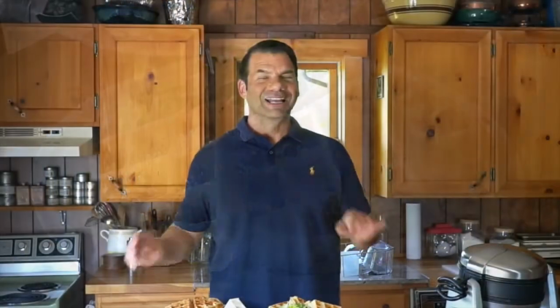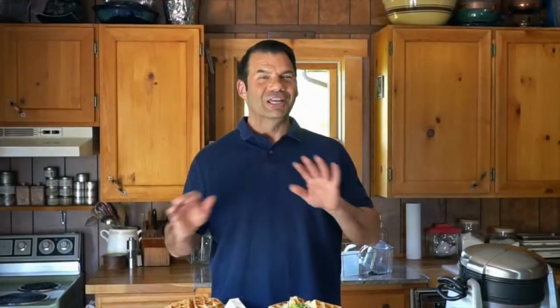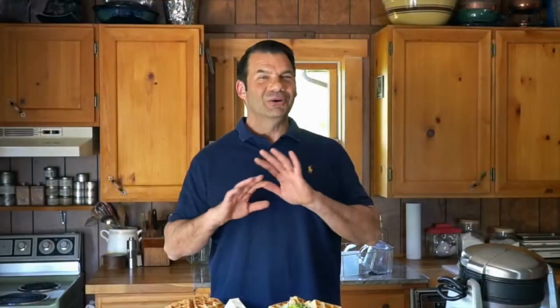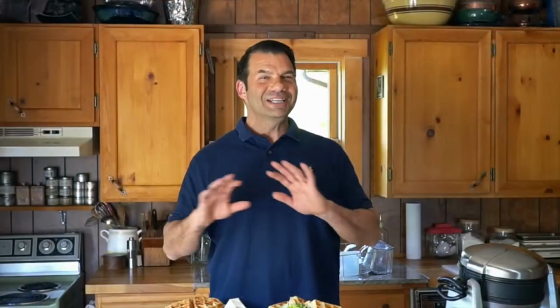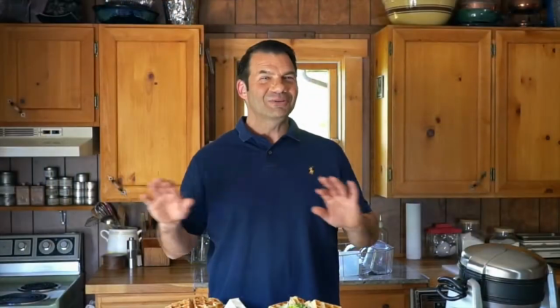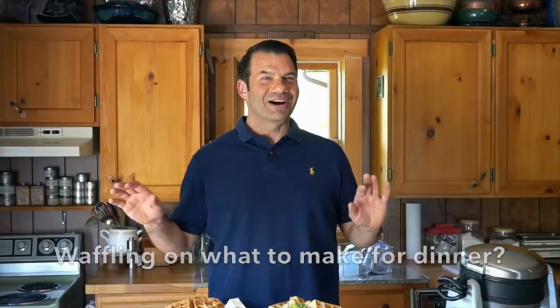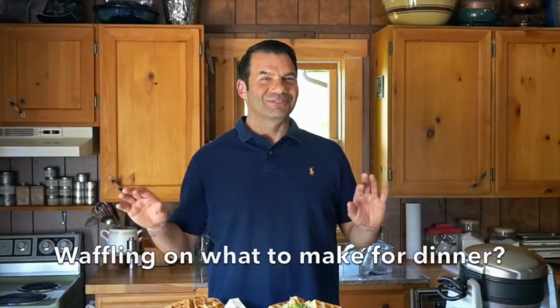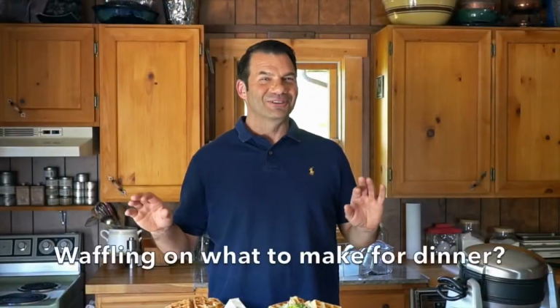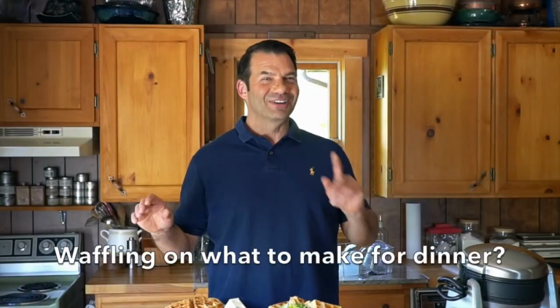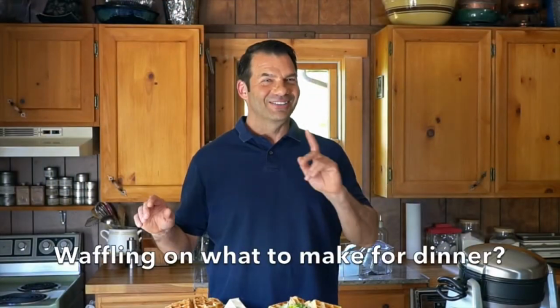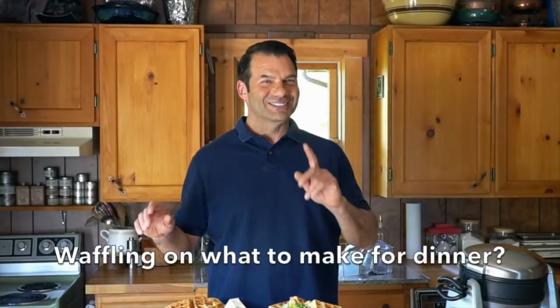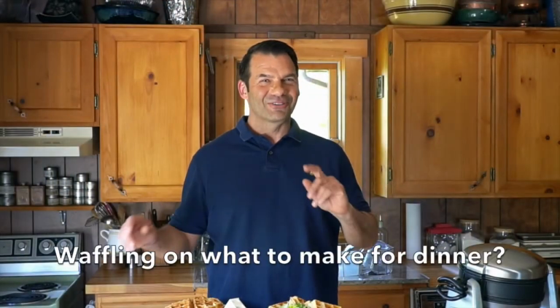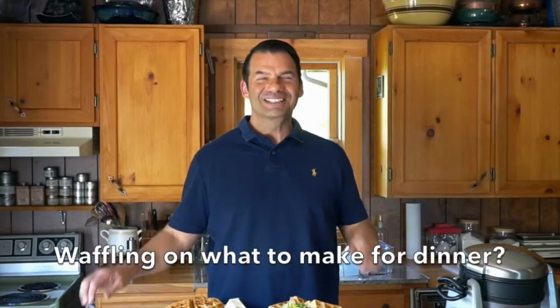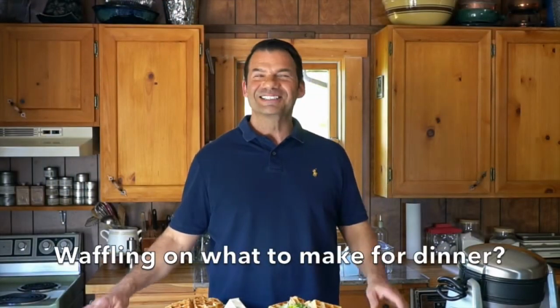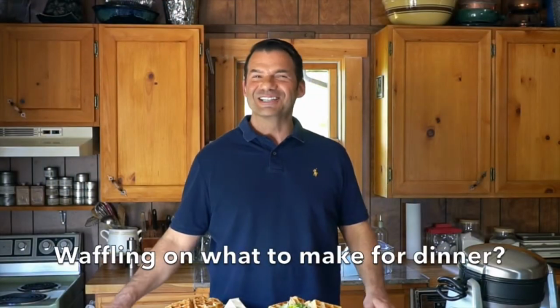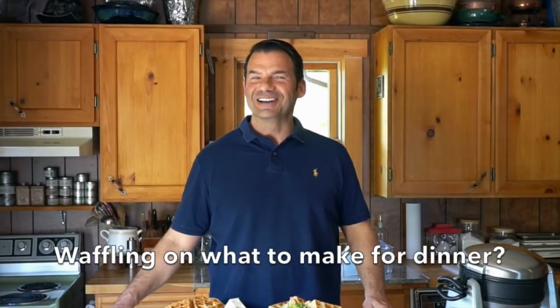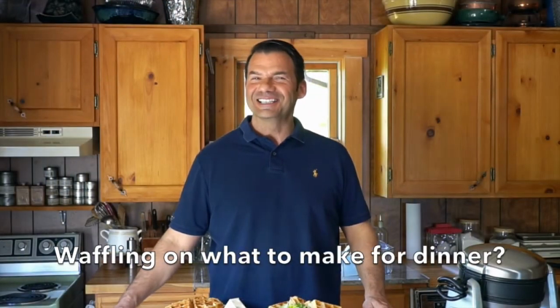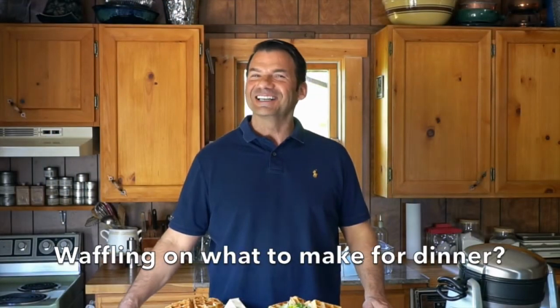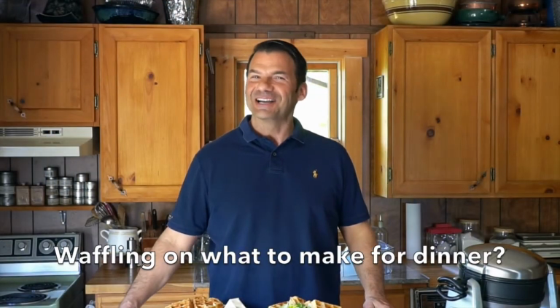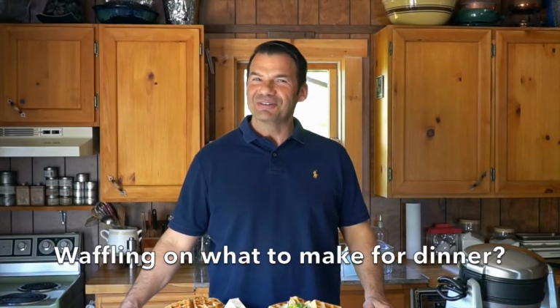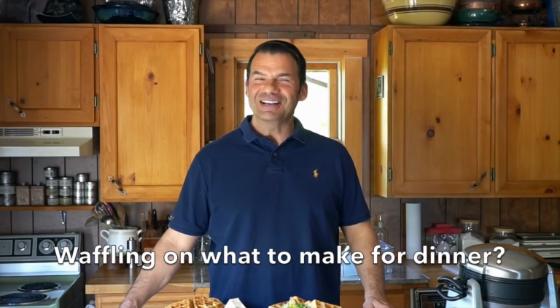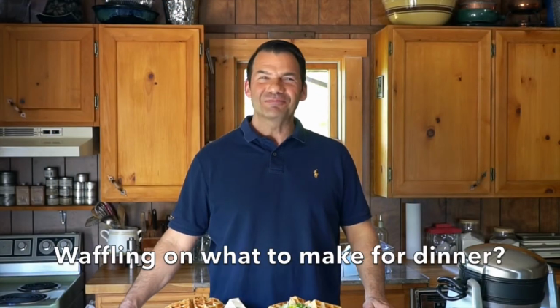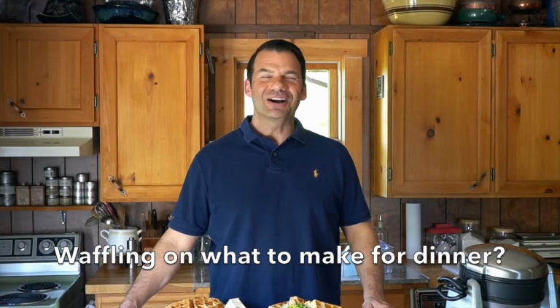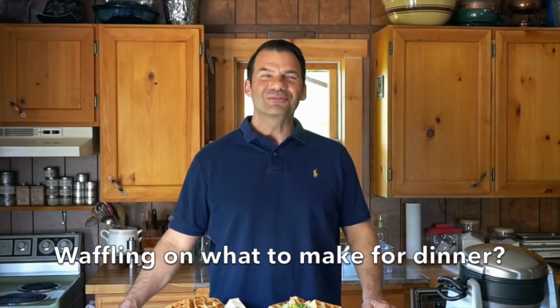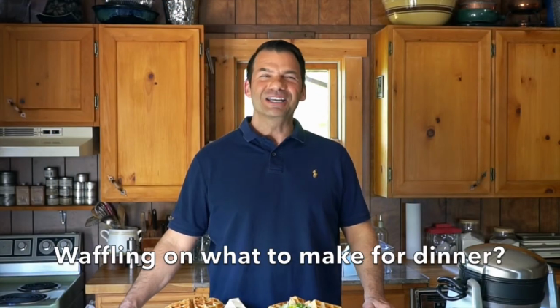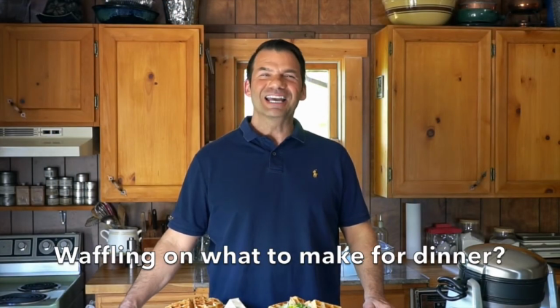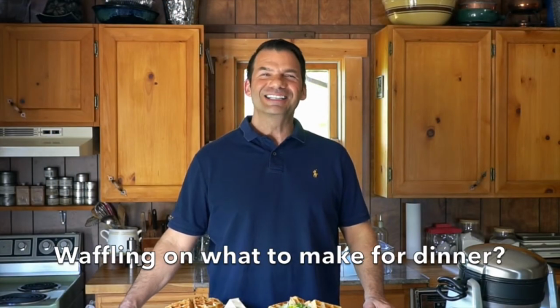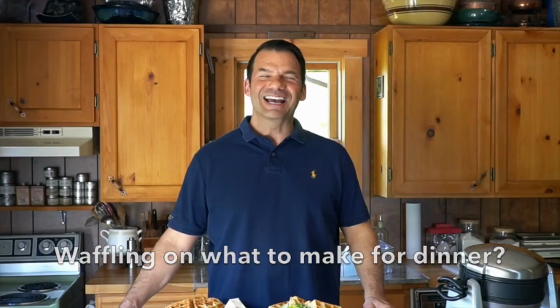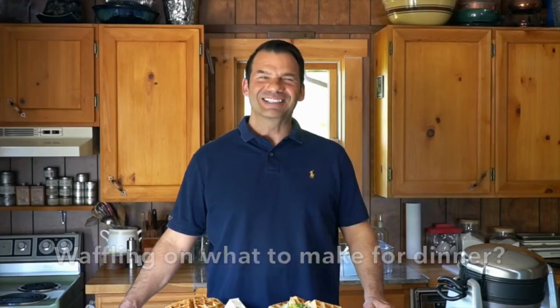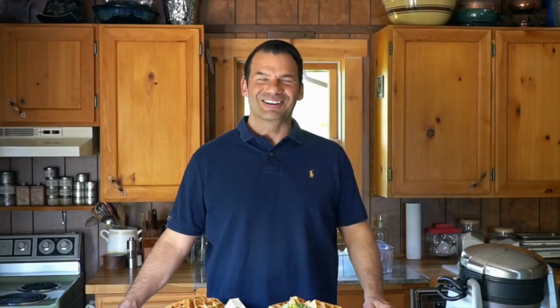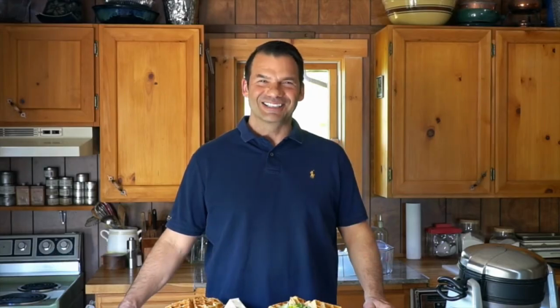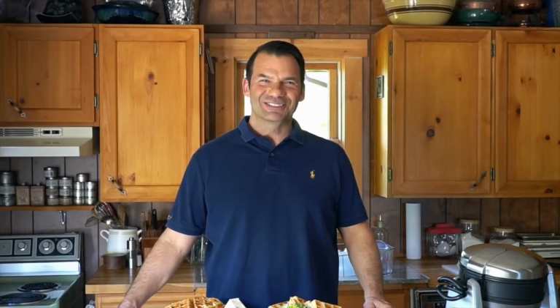No need to waffle on this great dinner idea. Coming right up on Weekend at the Cottage.